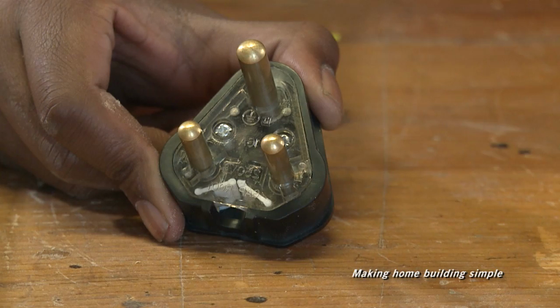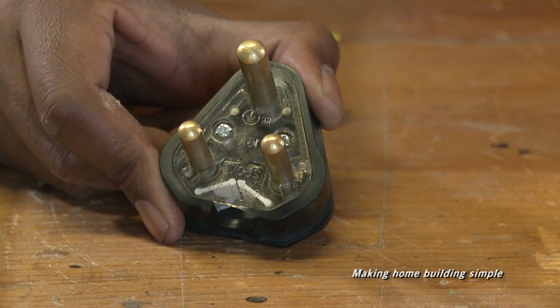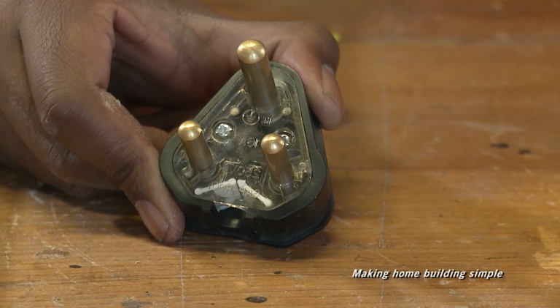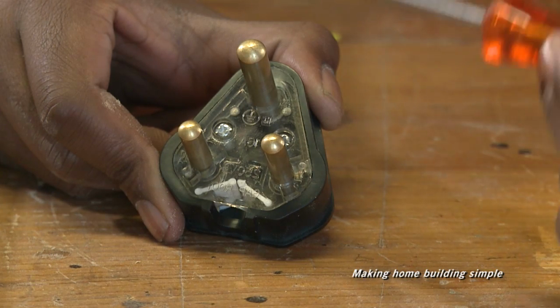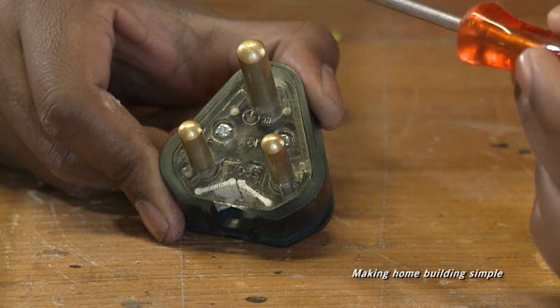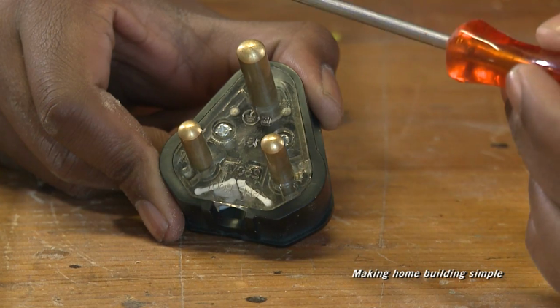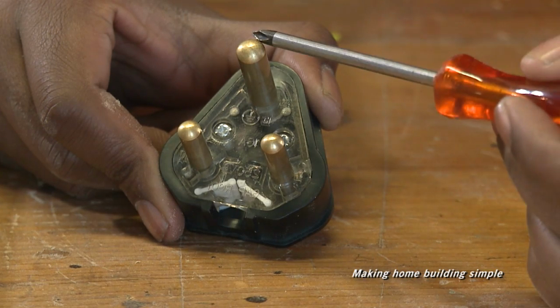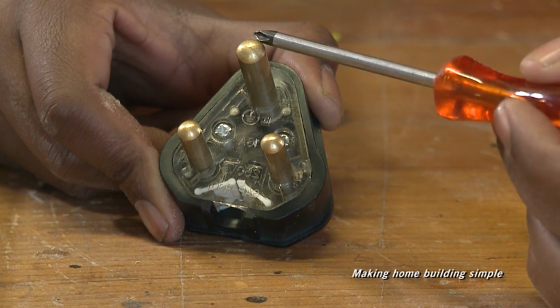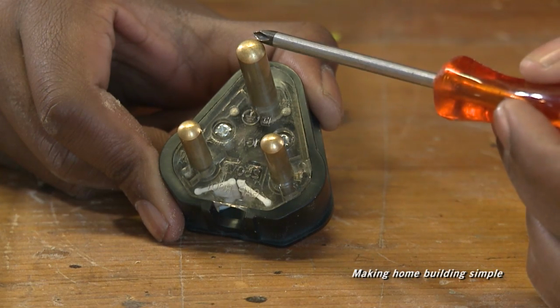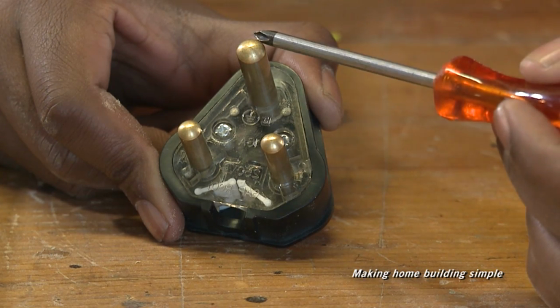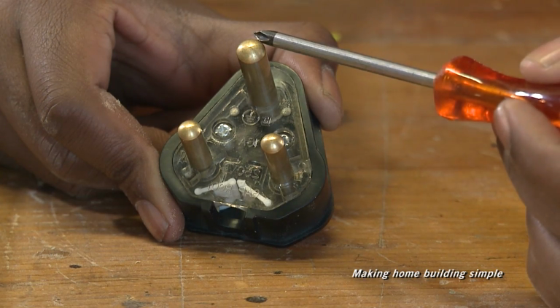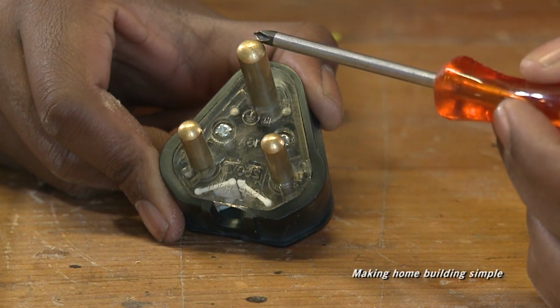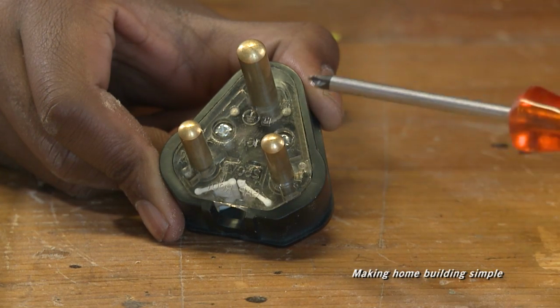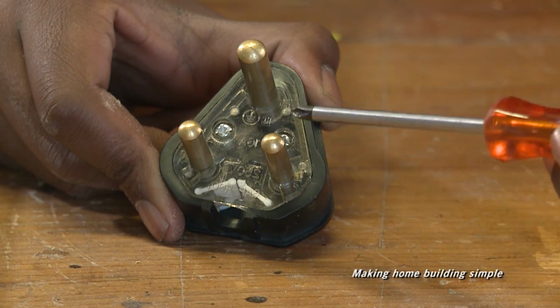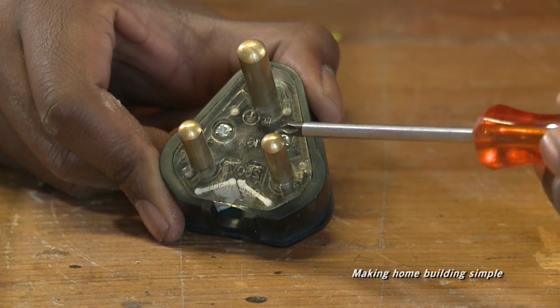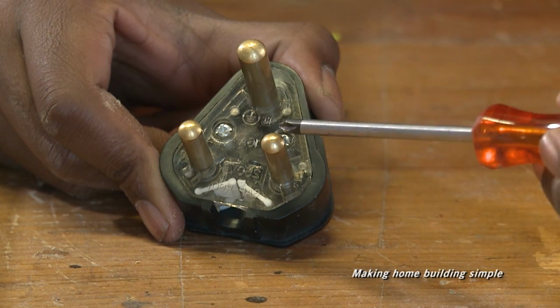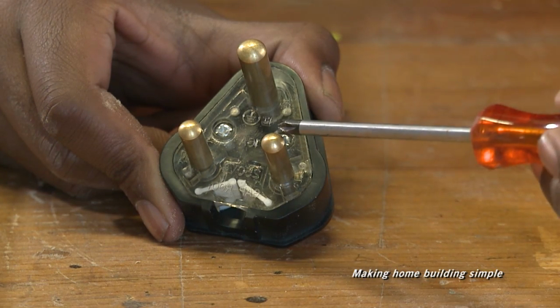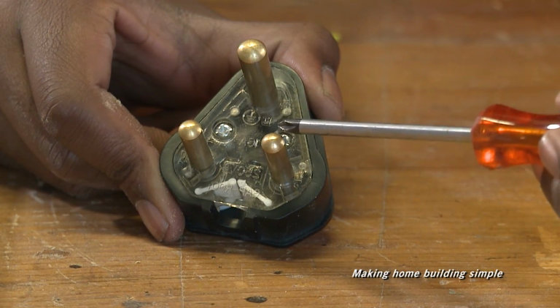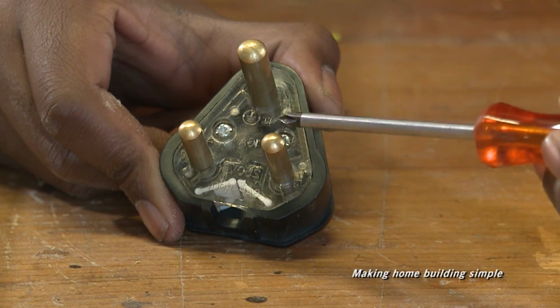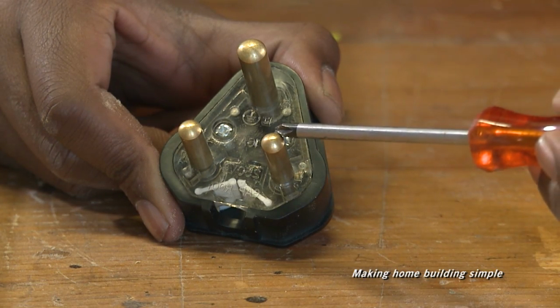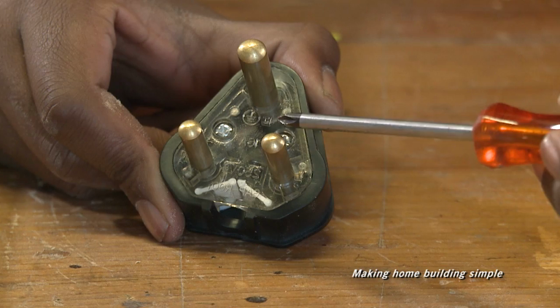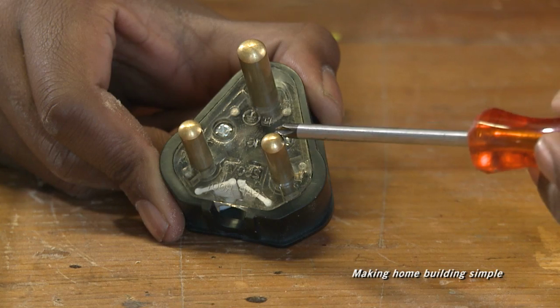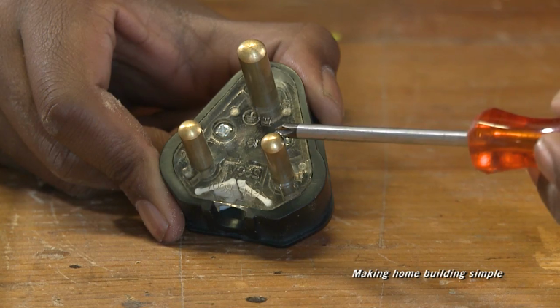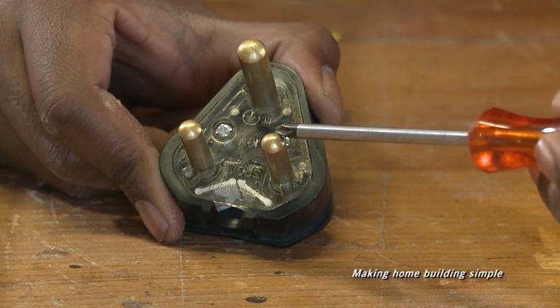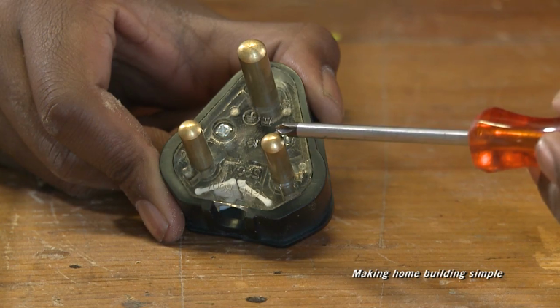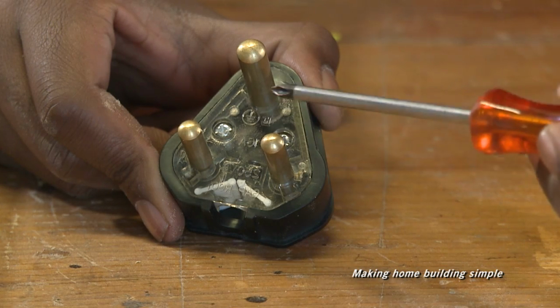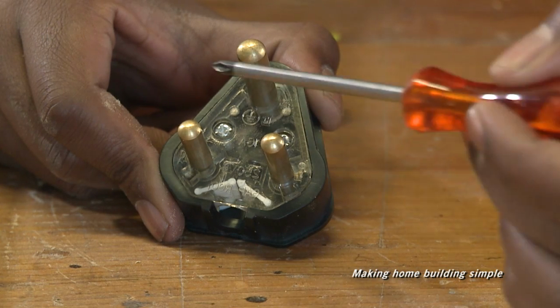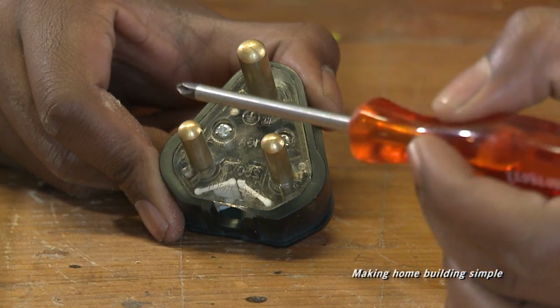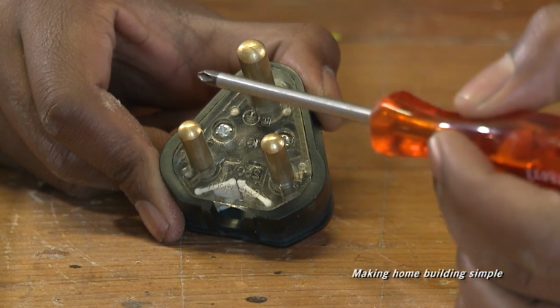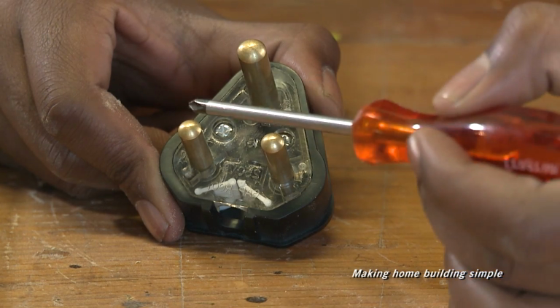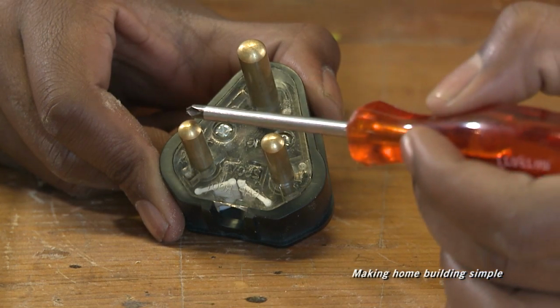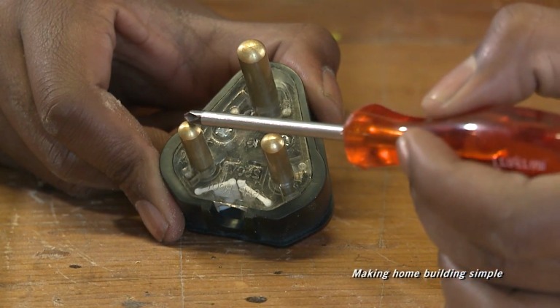The top terminal is used for the earth. The live wire connects on the right. The neutral connects on the left.